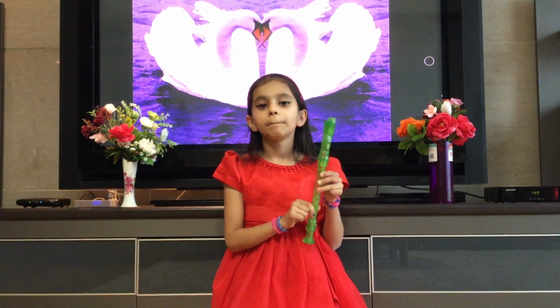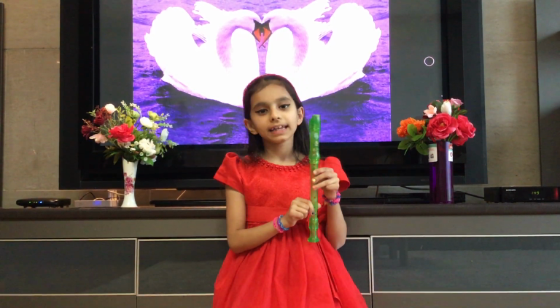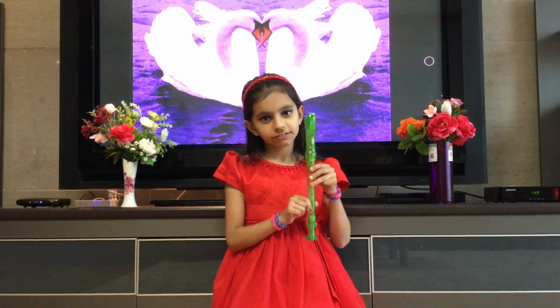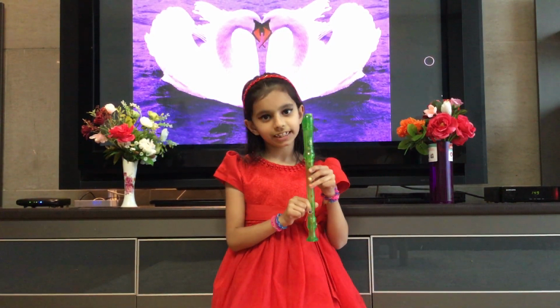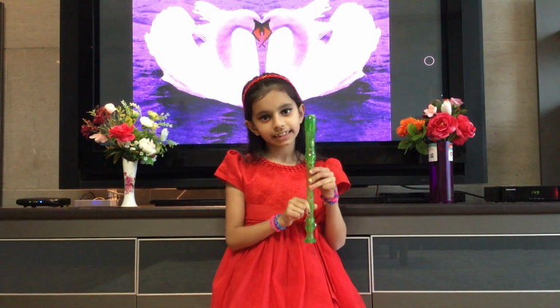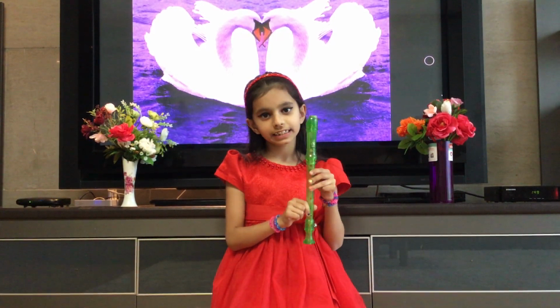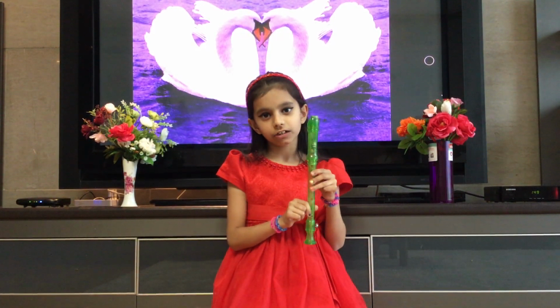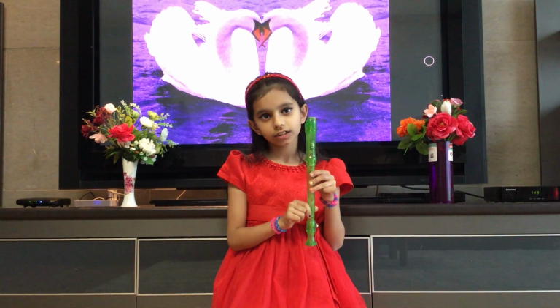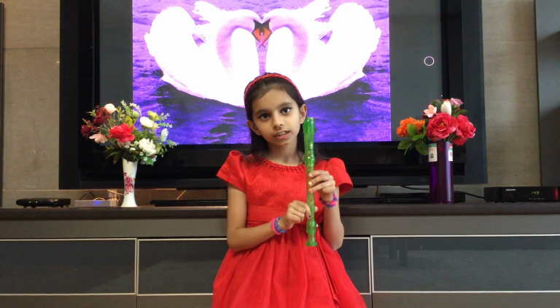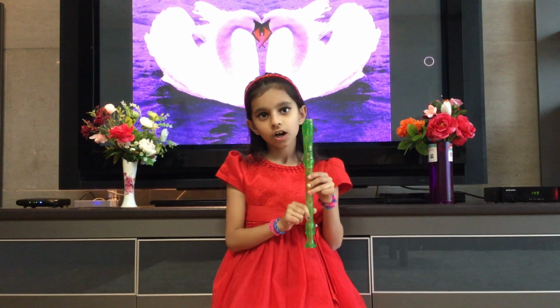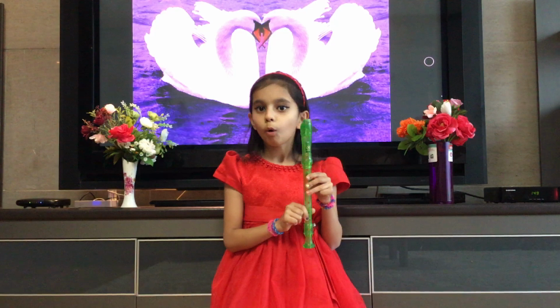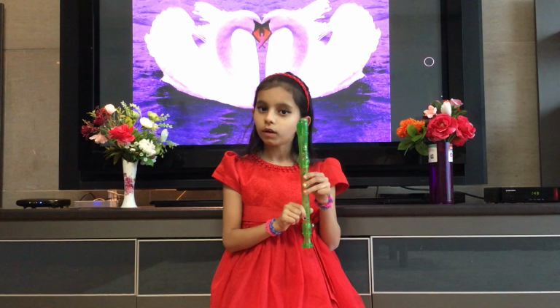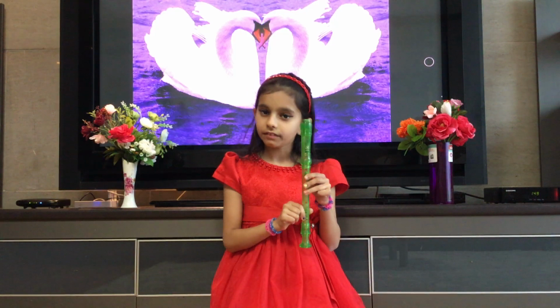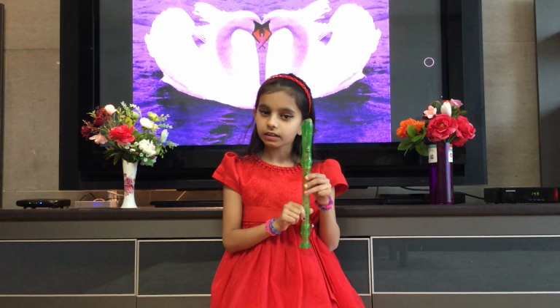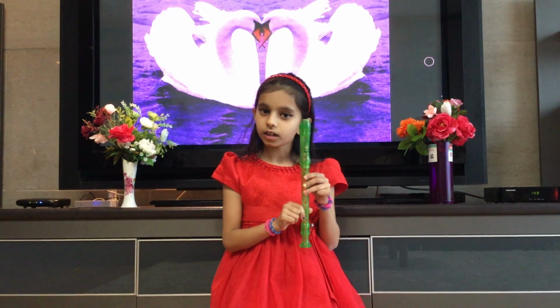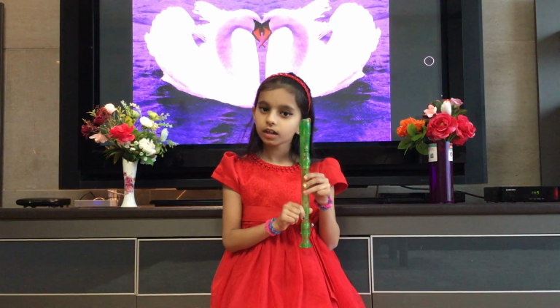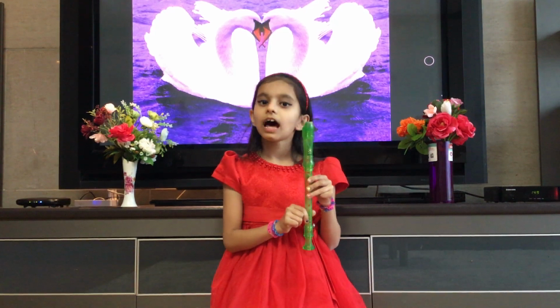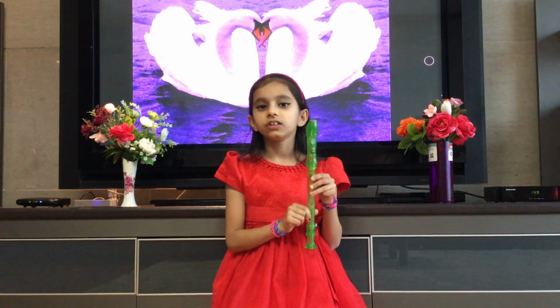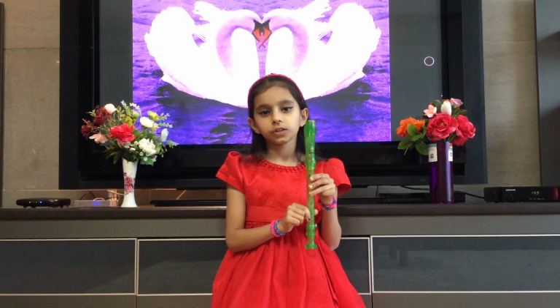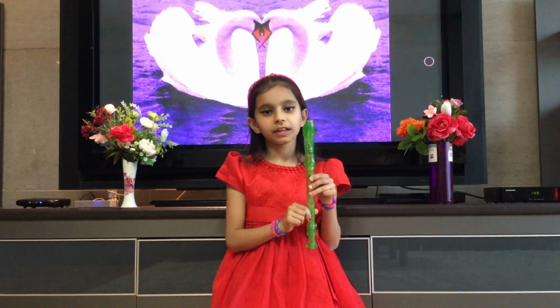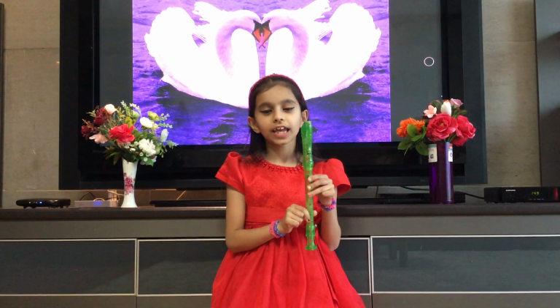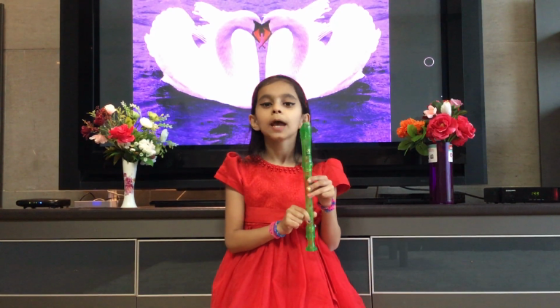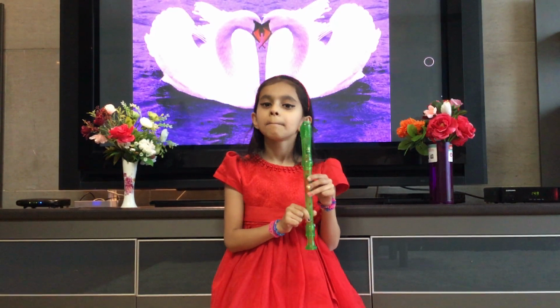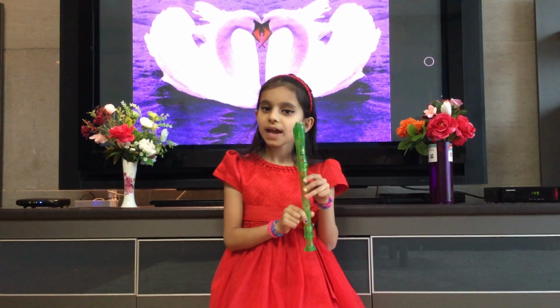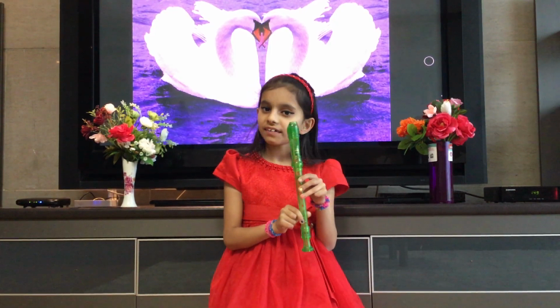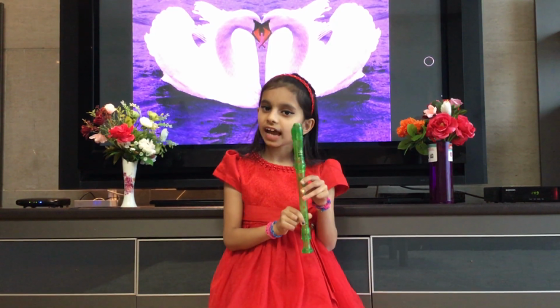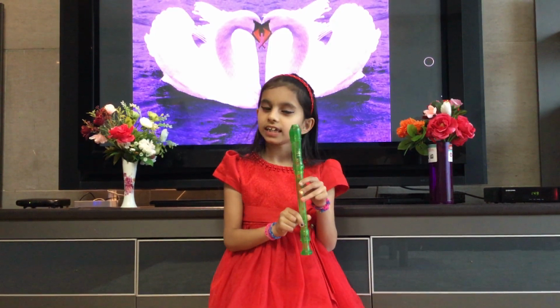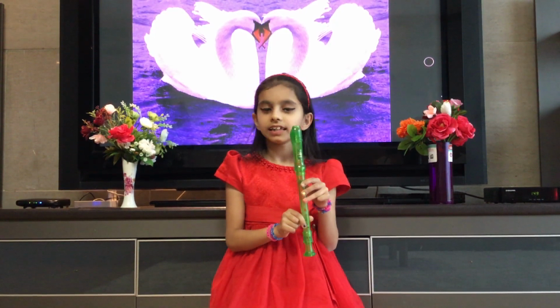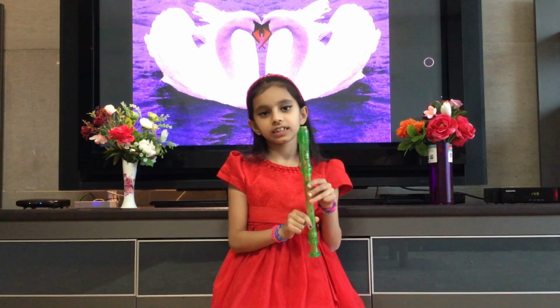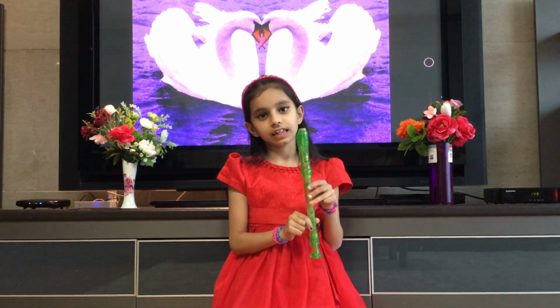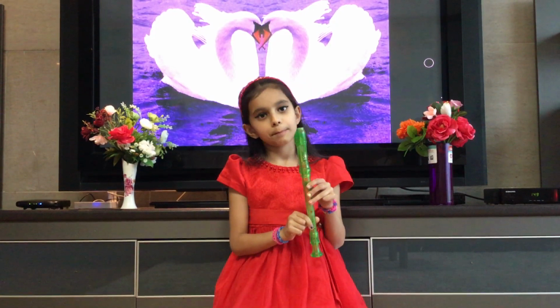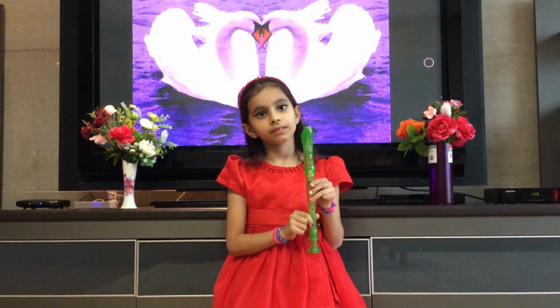By using these notes, we will learn how to play Mary Had a Little Lamb.